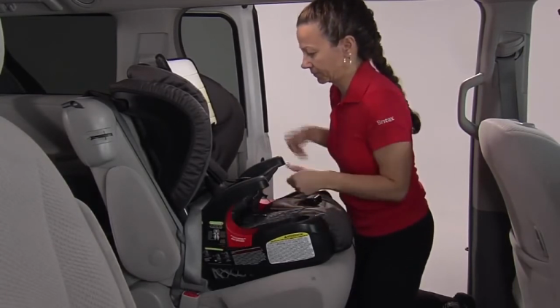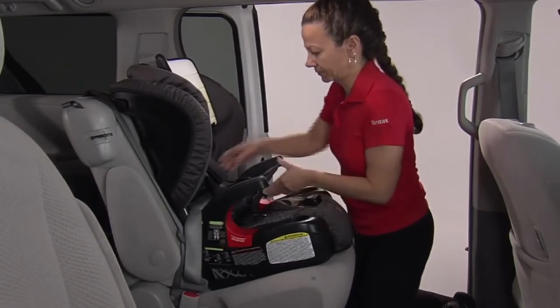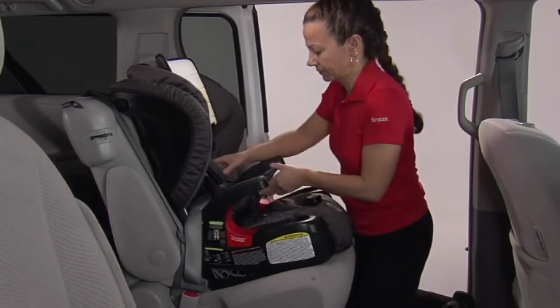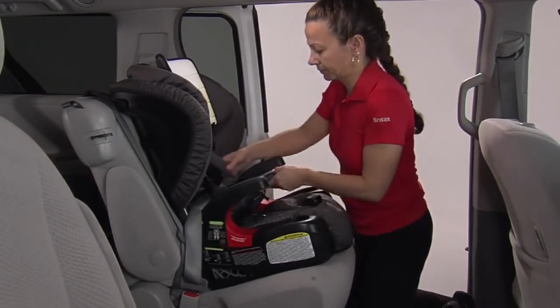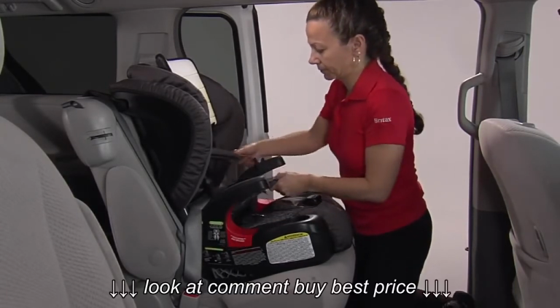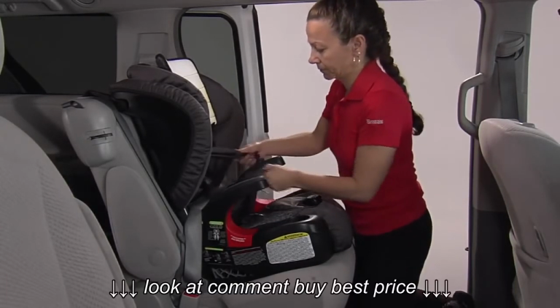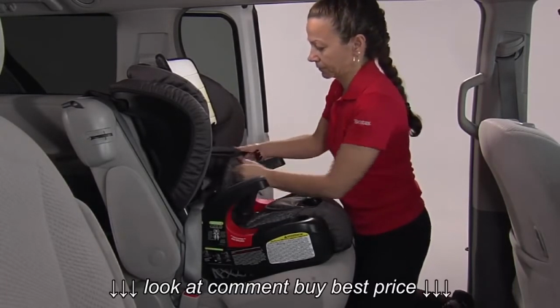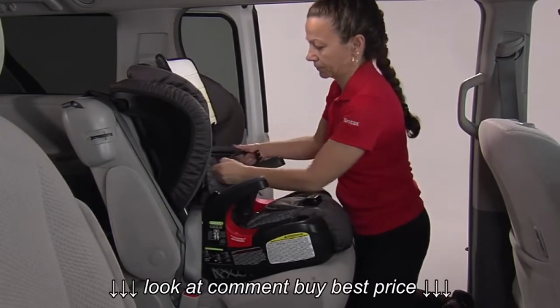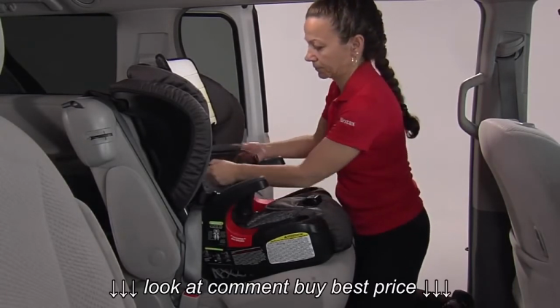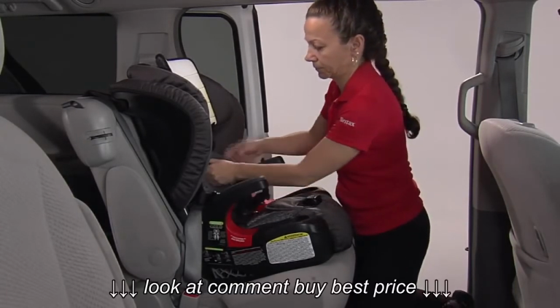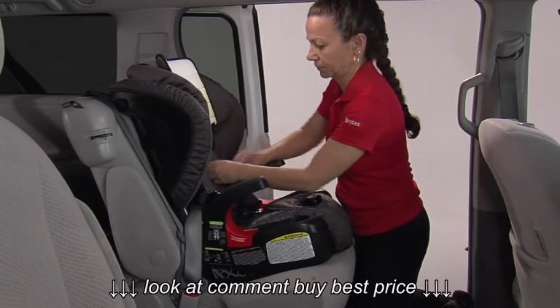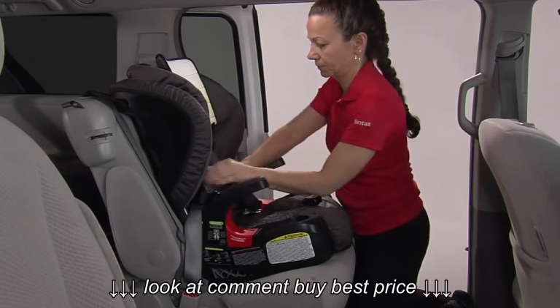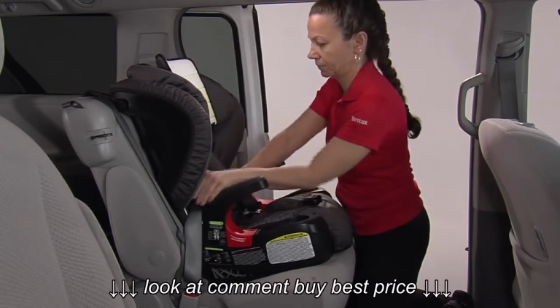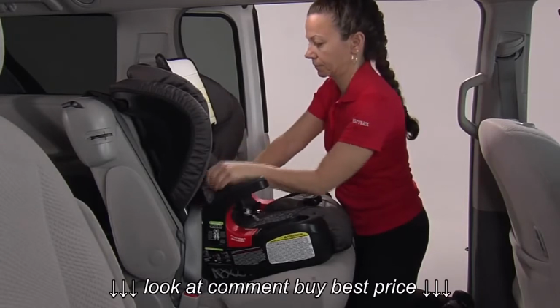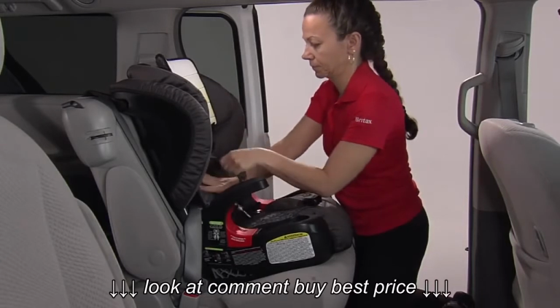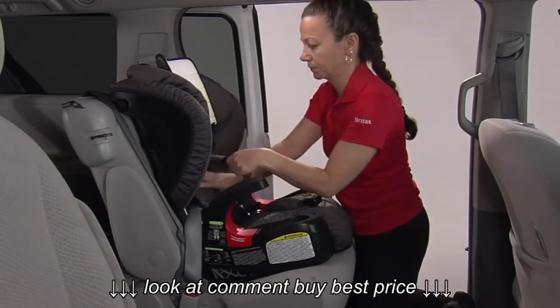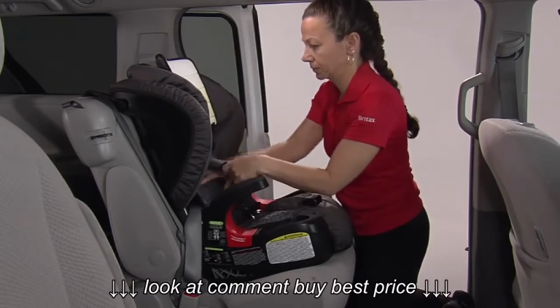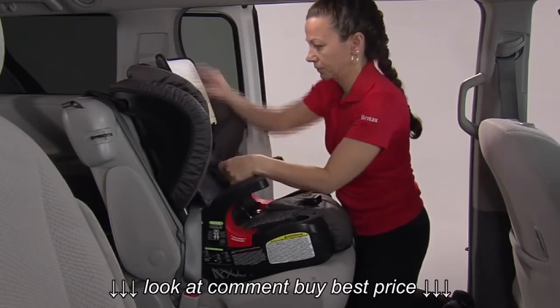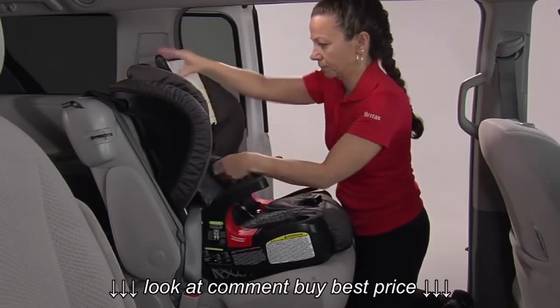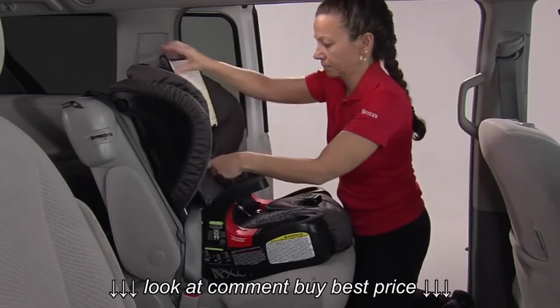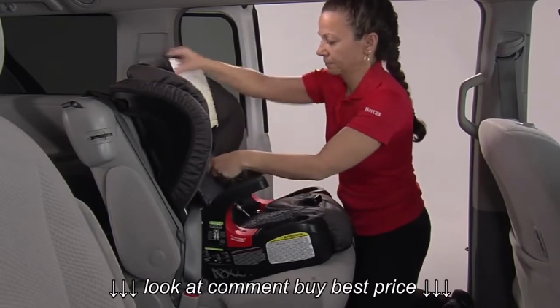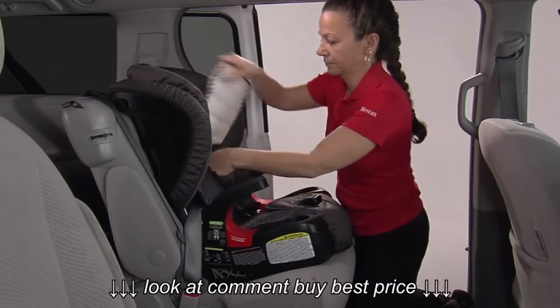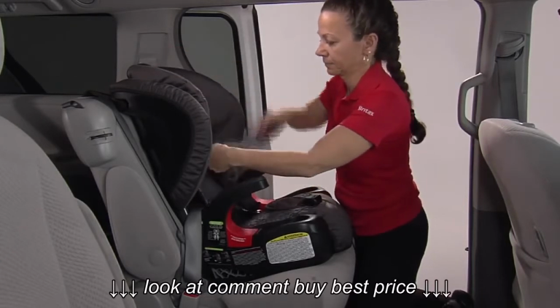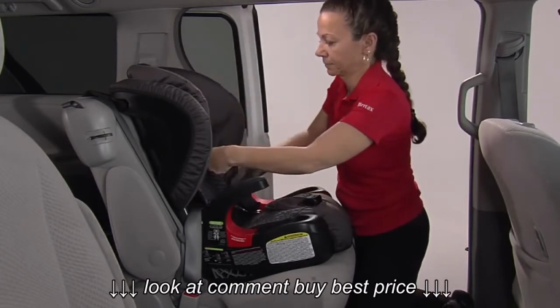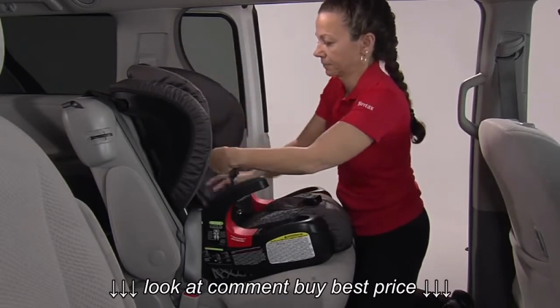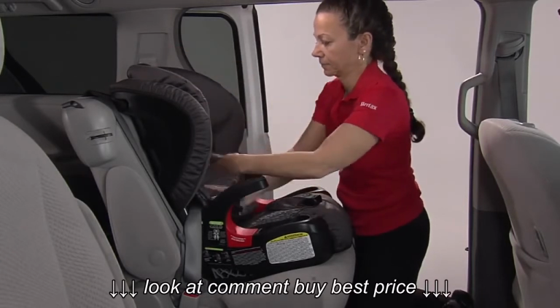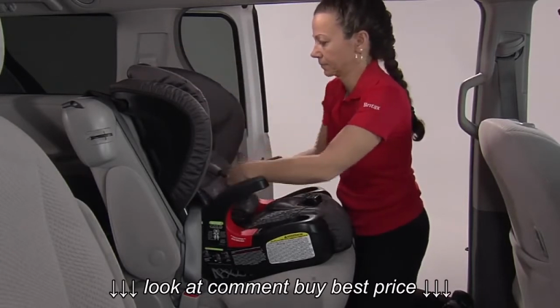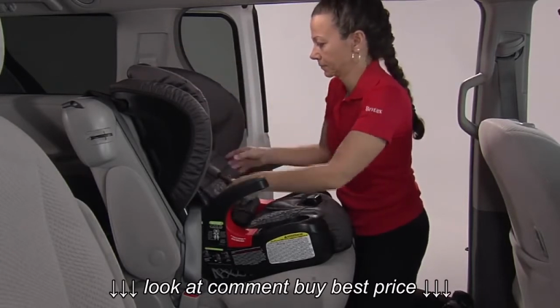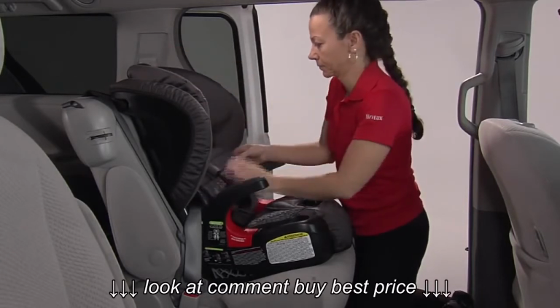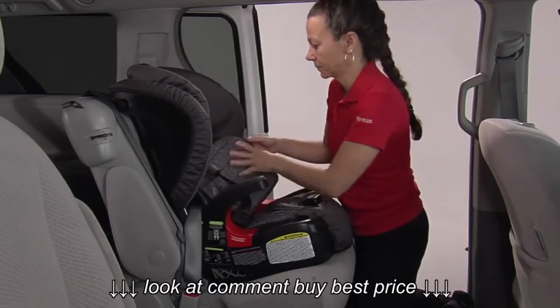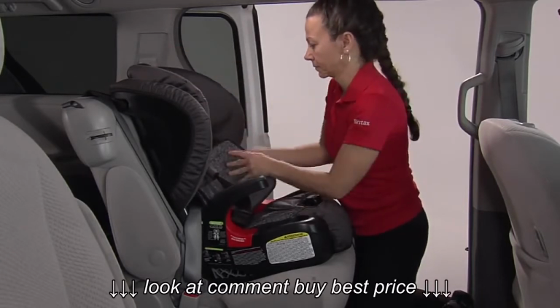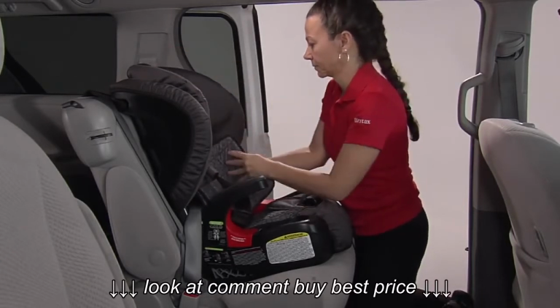If the child seat is not secure, repeat the installation procedure or use a different seating position.